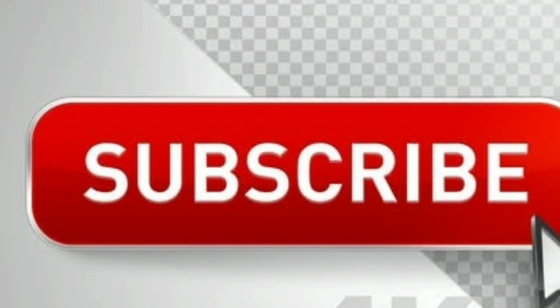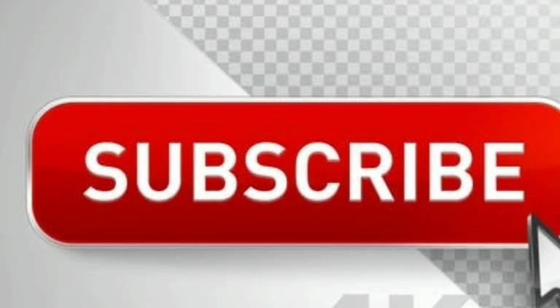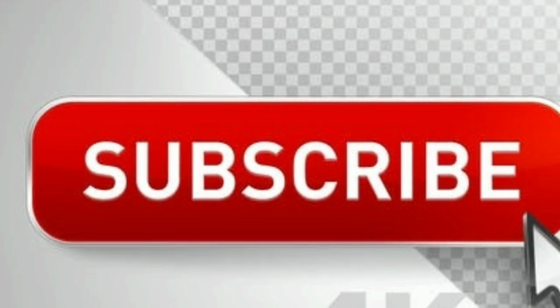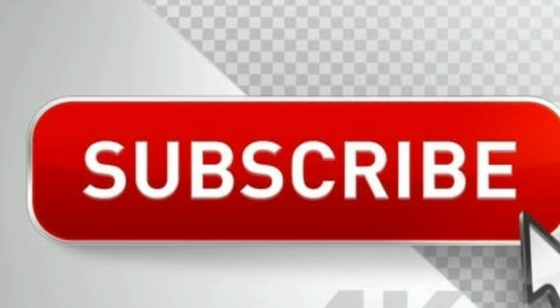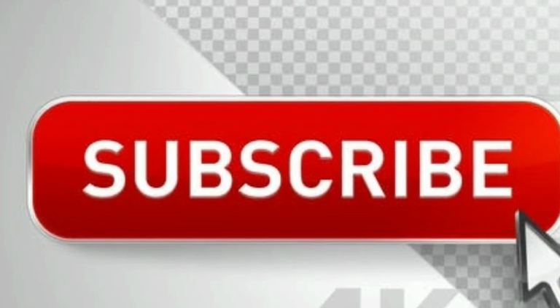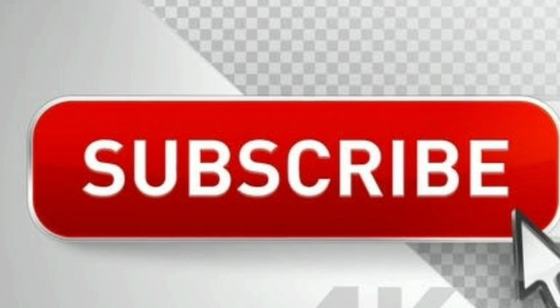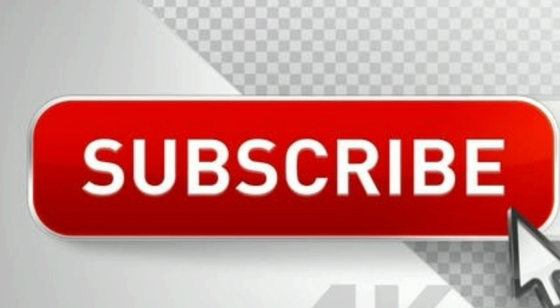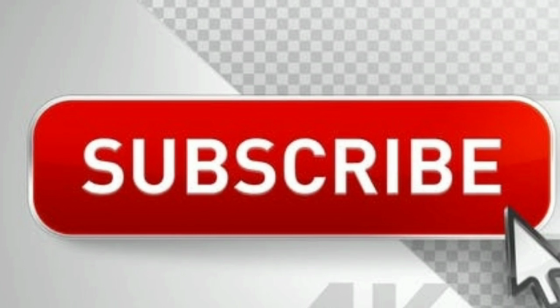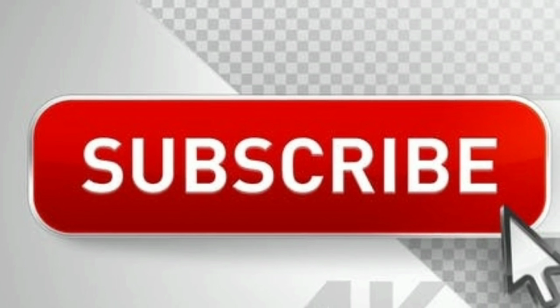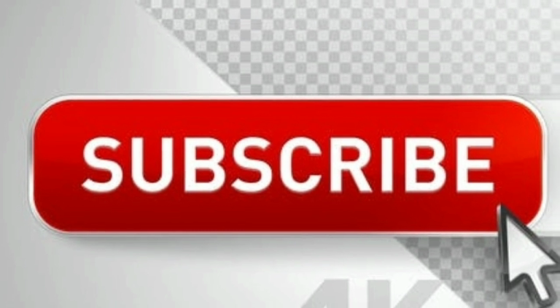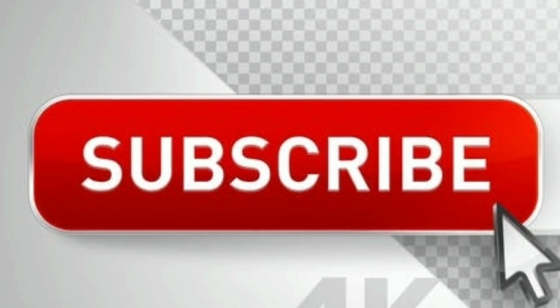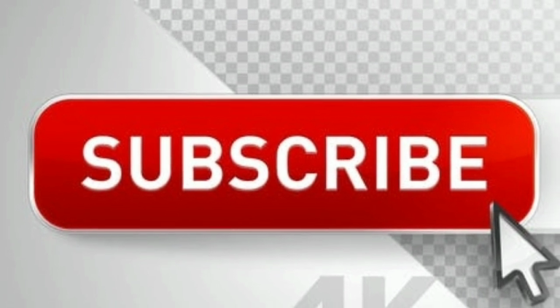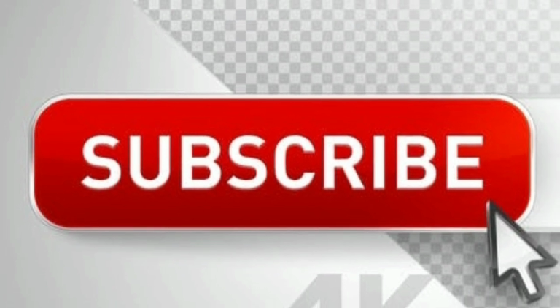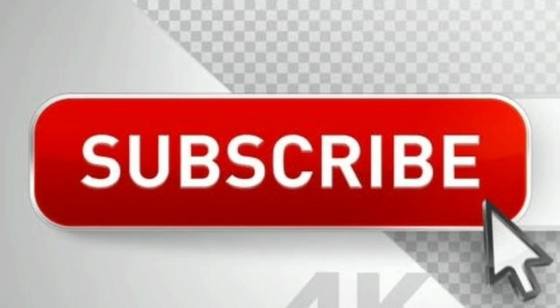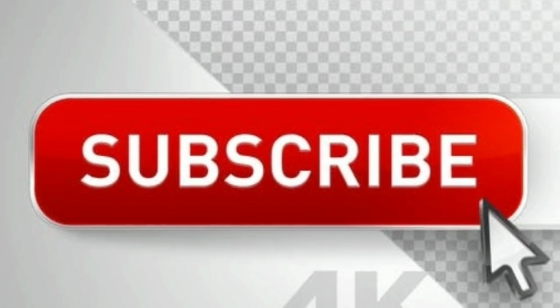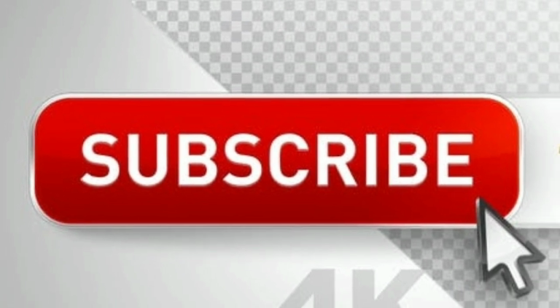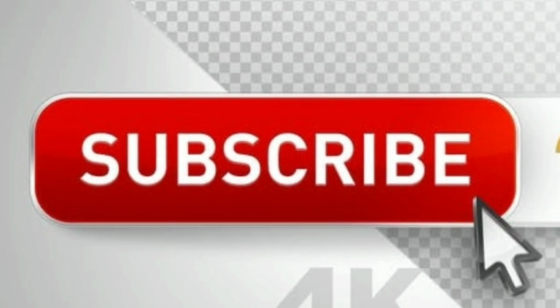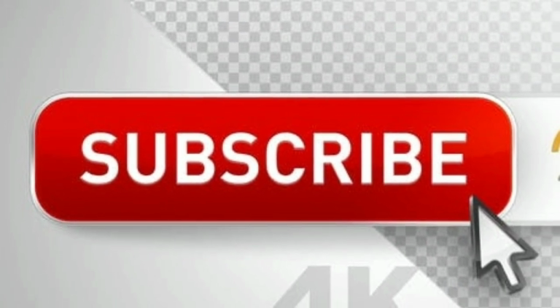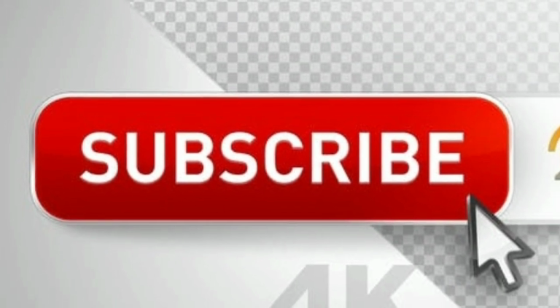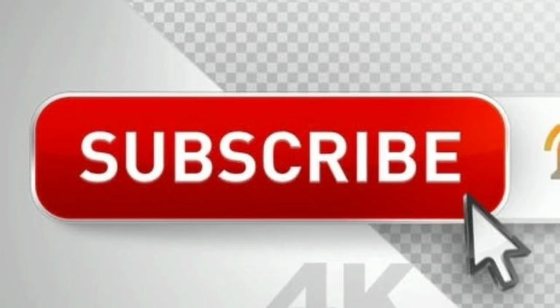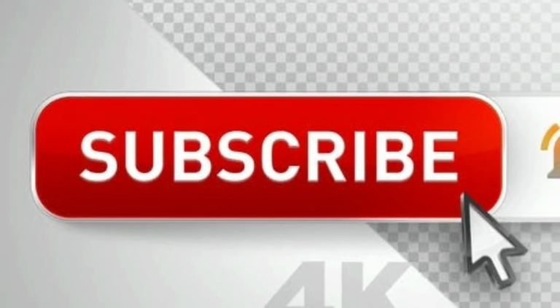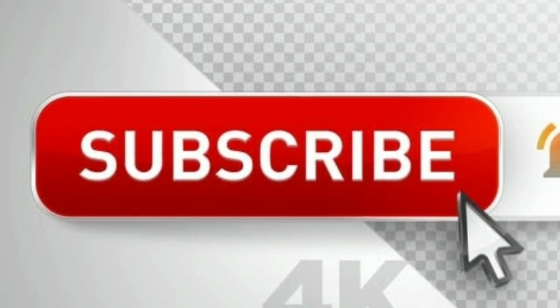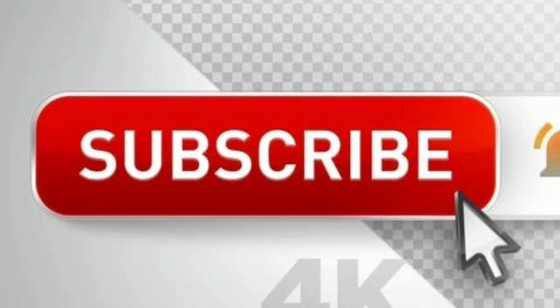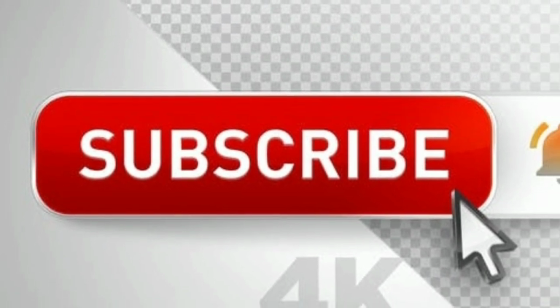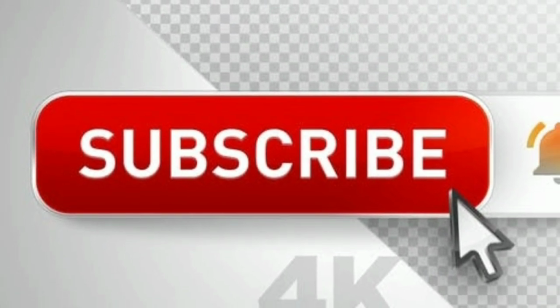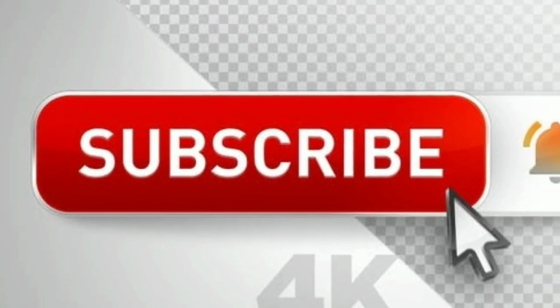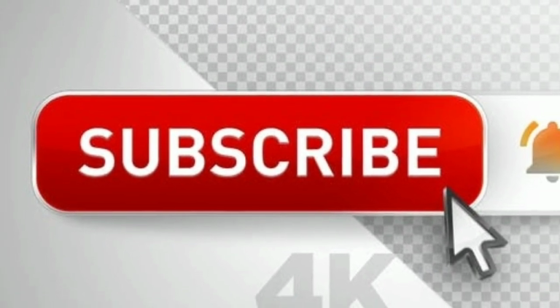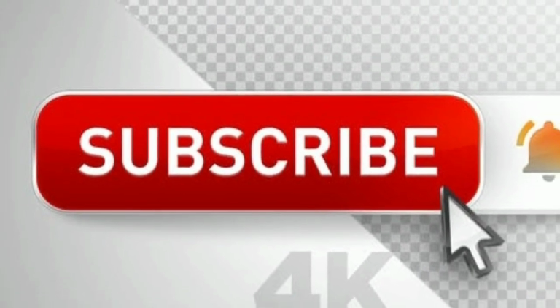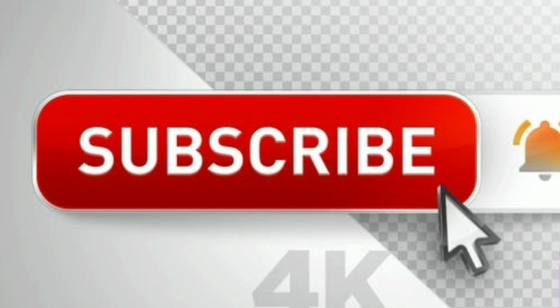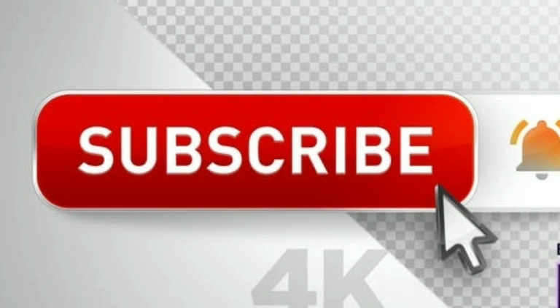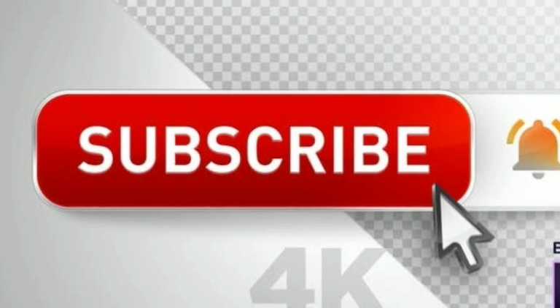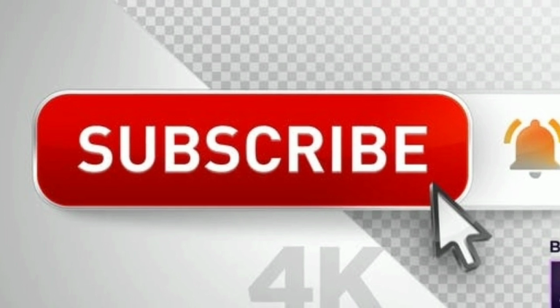So what are you thinking about this? Let me know your thoughts in the comment section below, and also subscribe to my channel for daily content like this. I'll catch you guys in the next one — peace out!